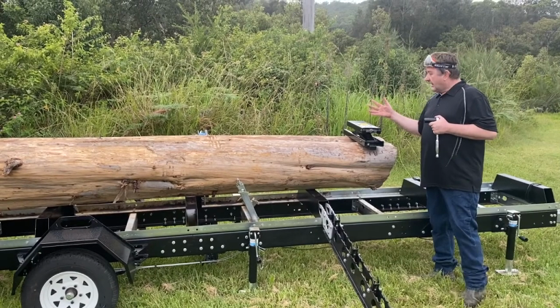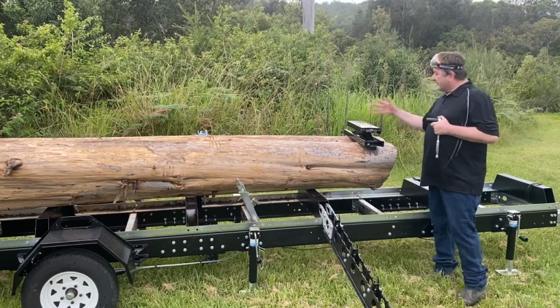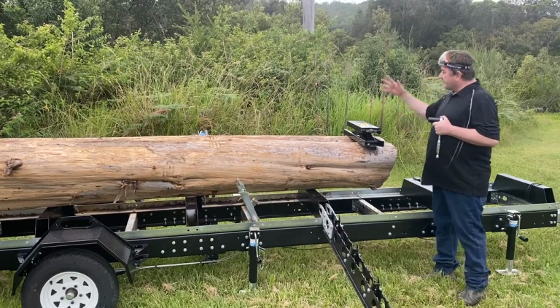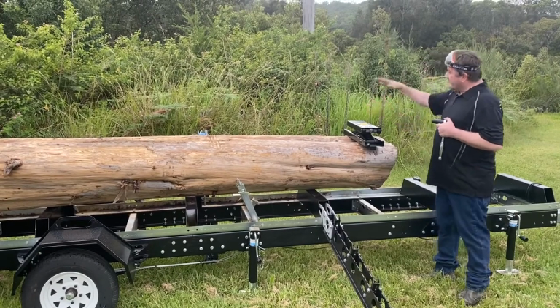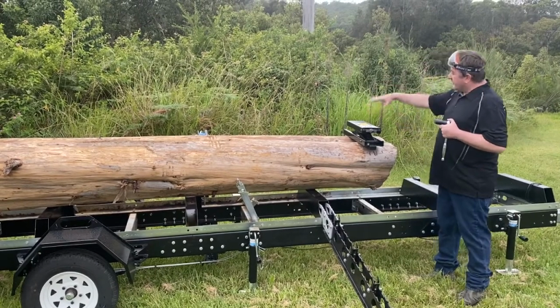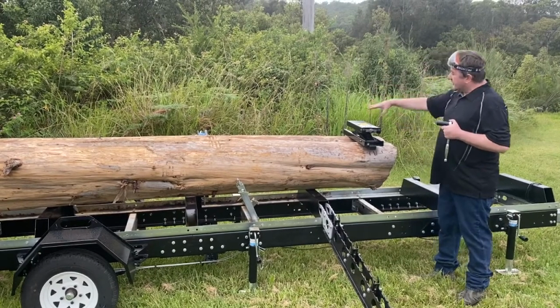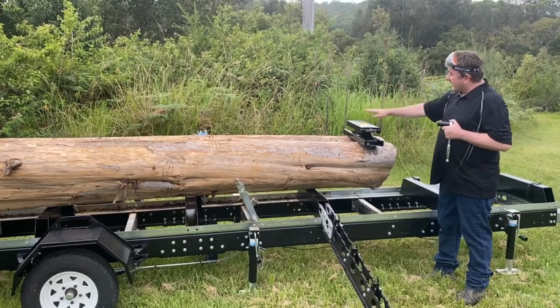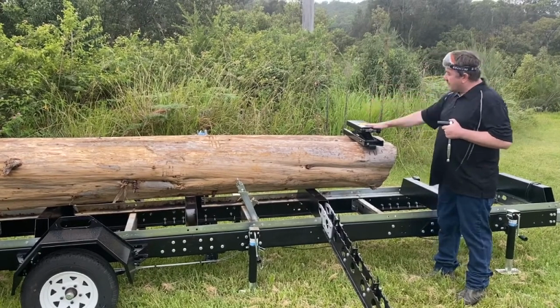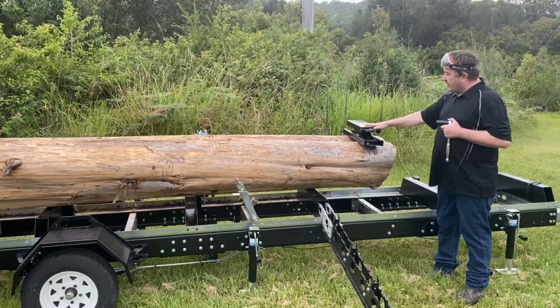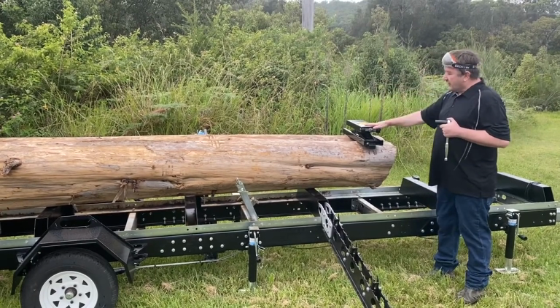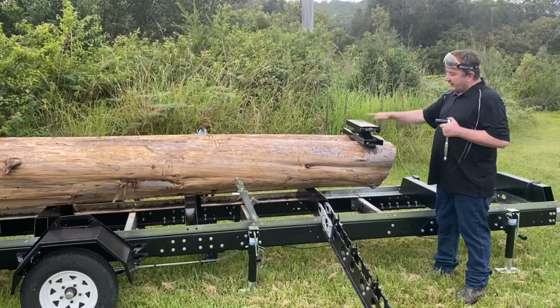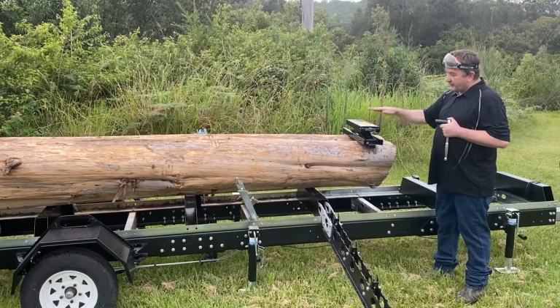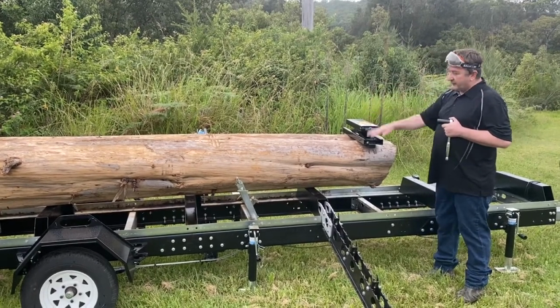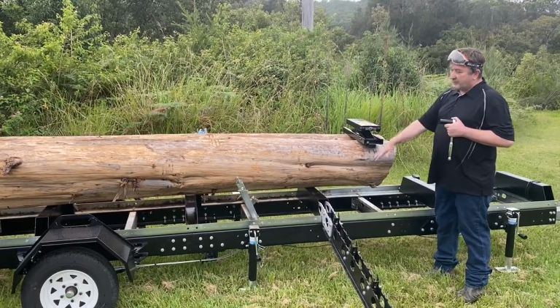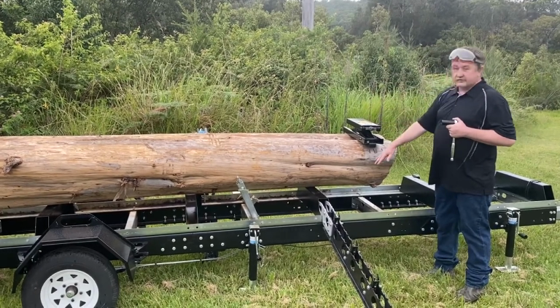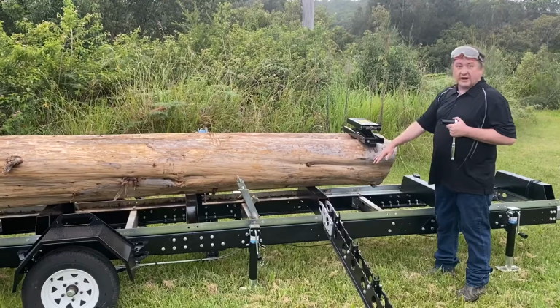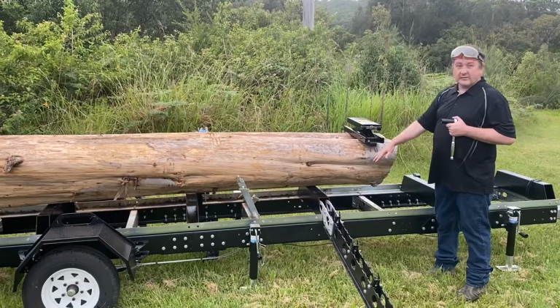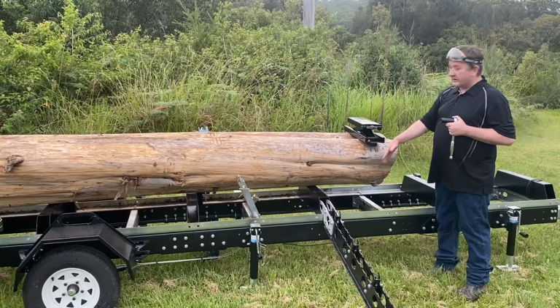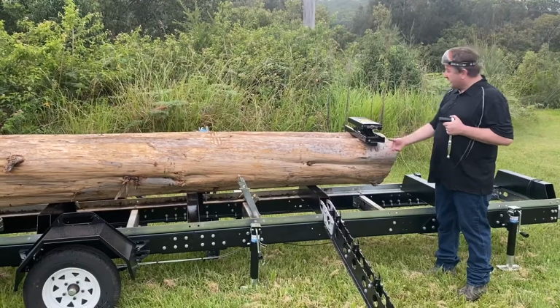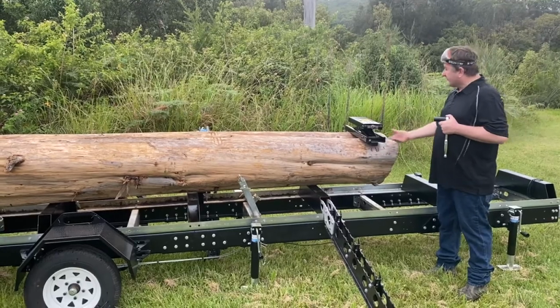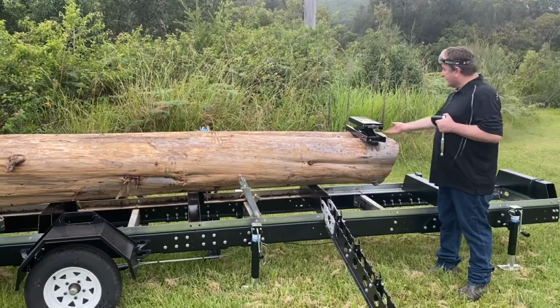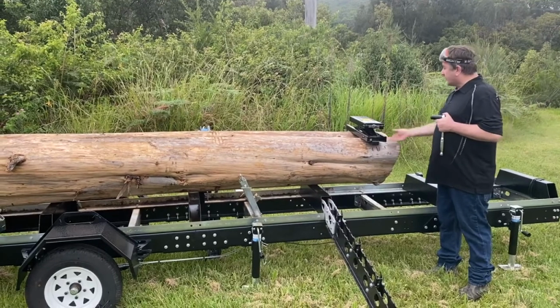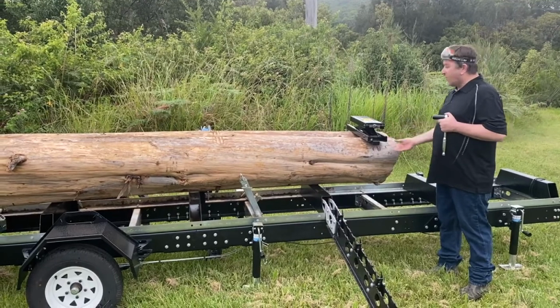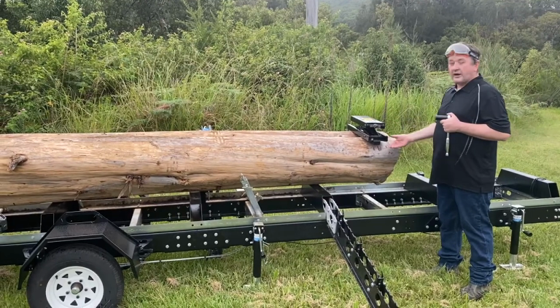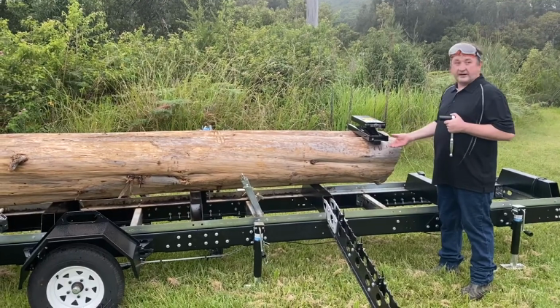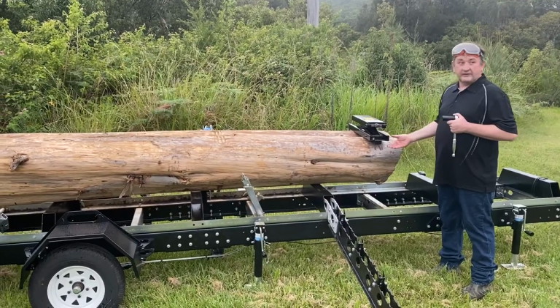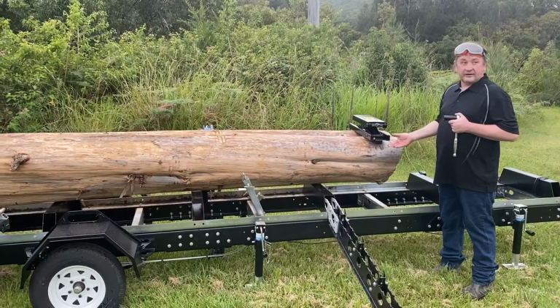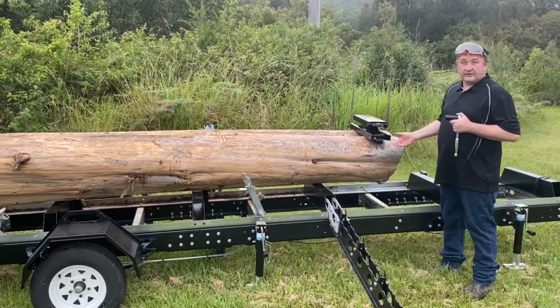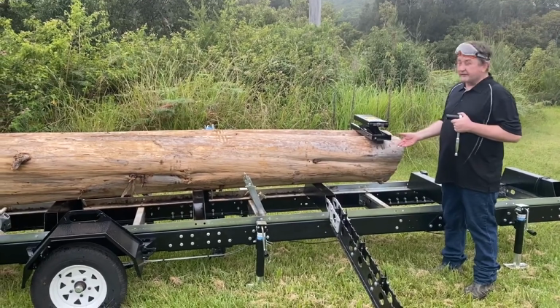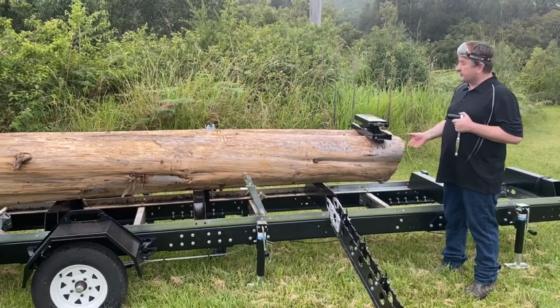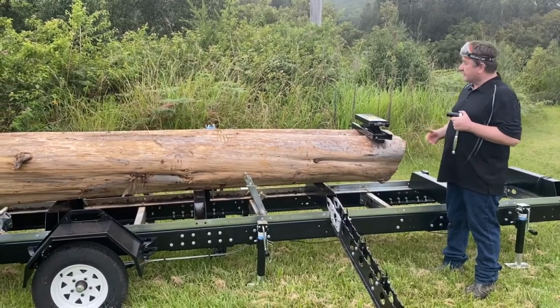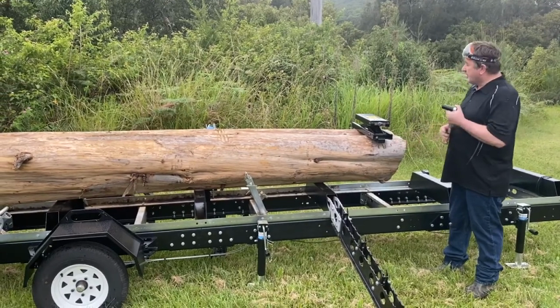This will fit on the ground model and it'll fit on the trailer model. It doesn't really require clearance underneath for it to work.